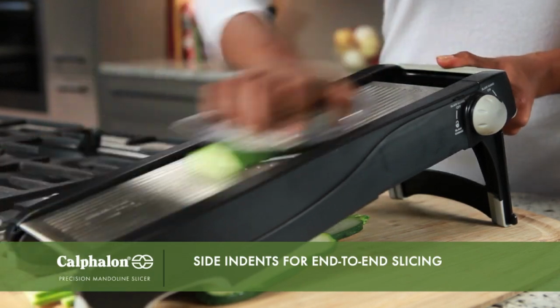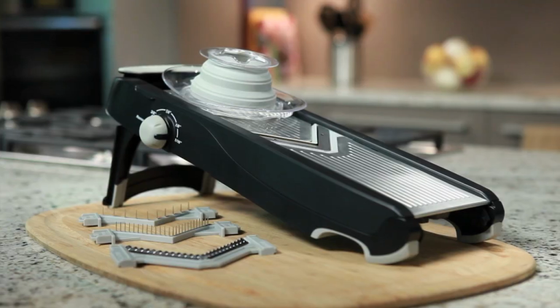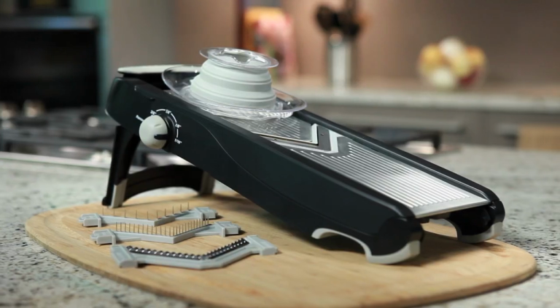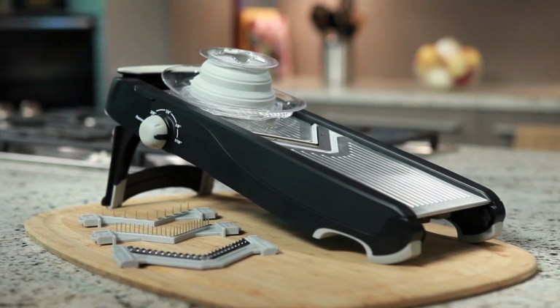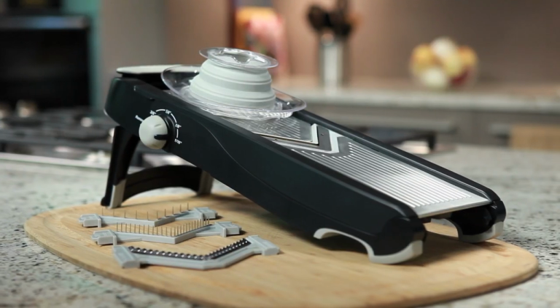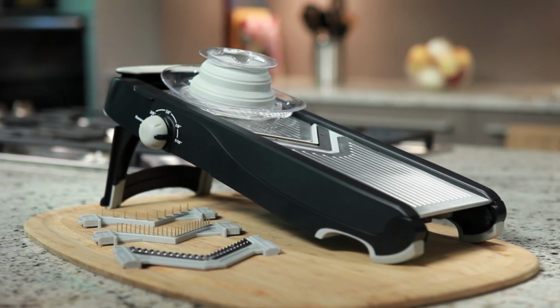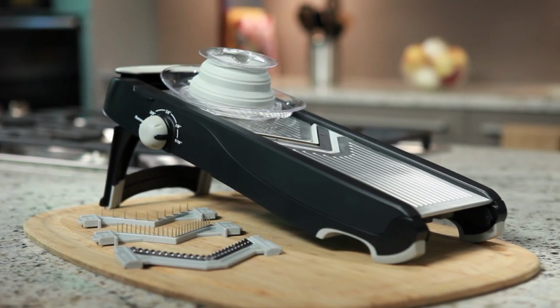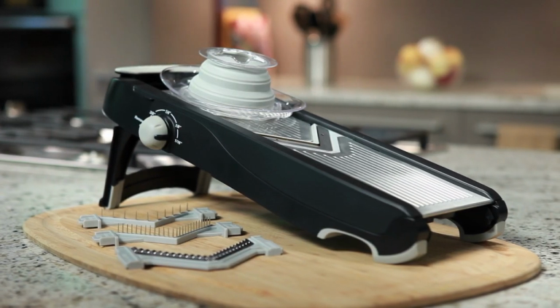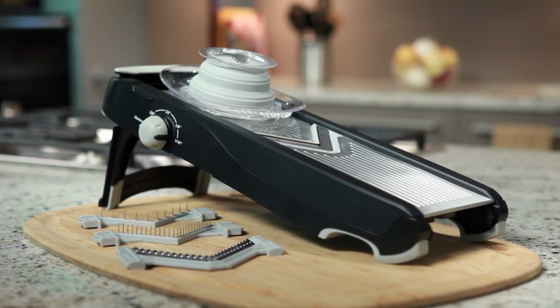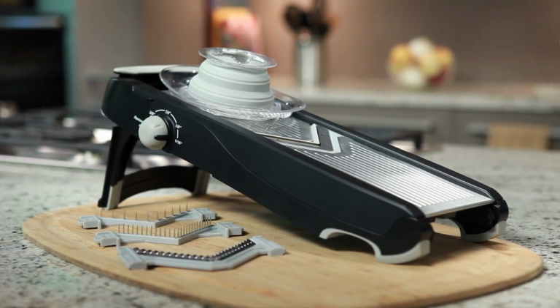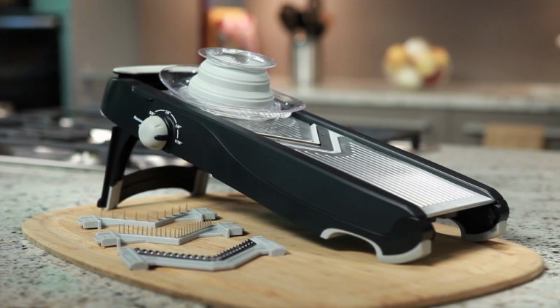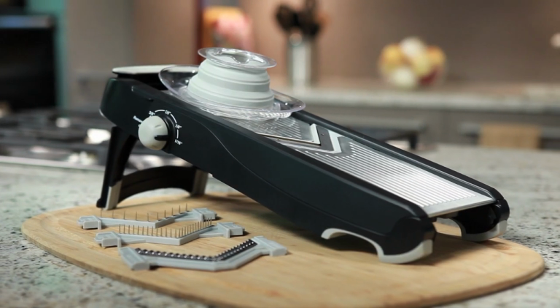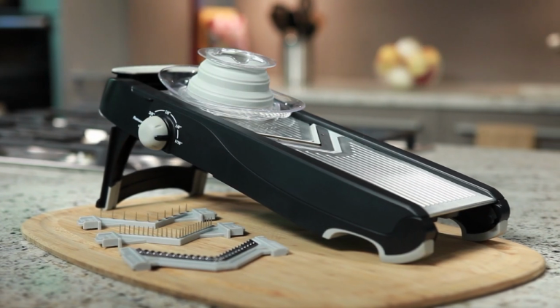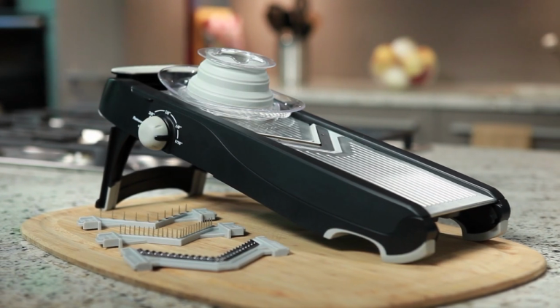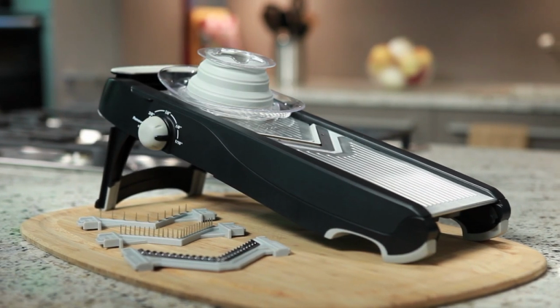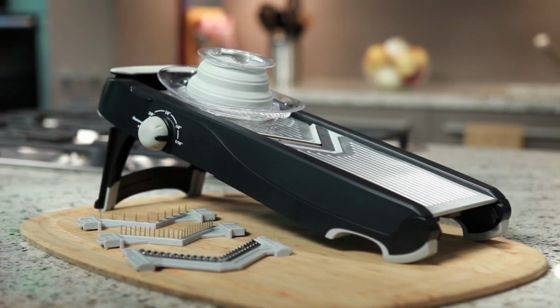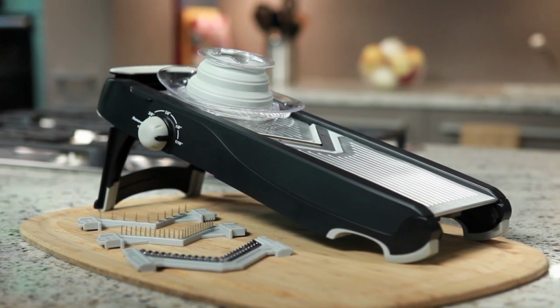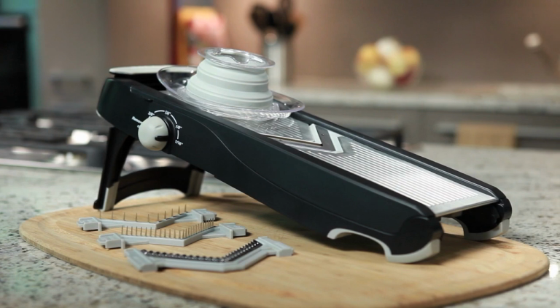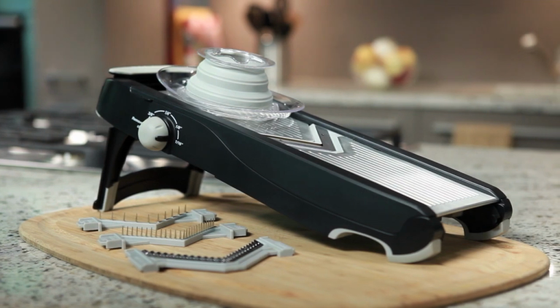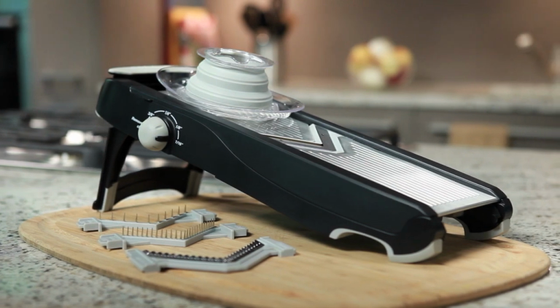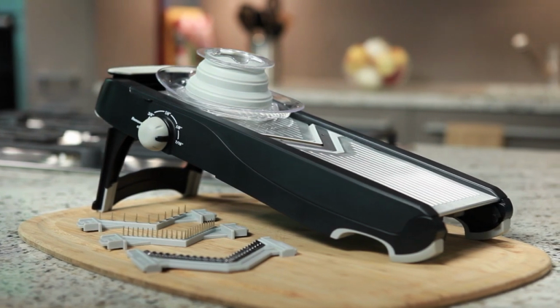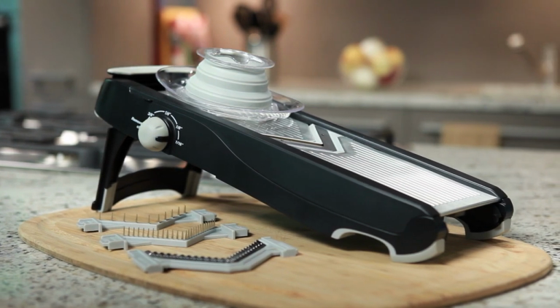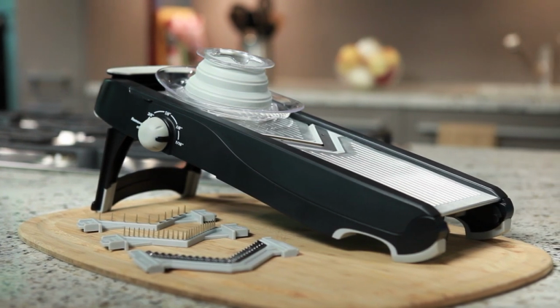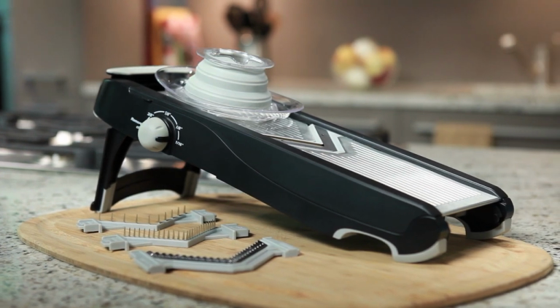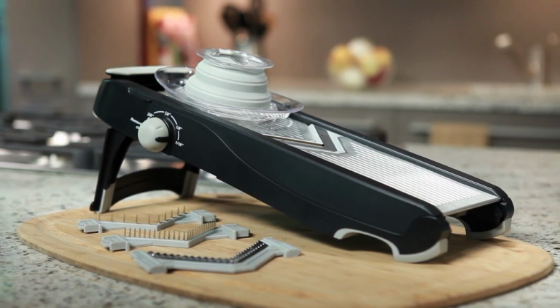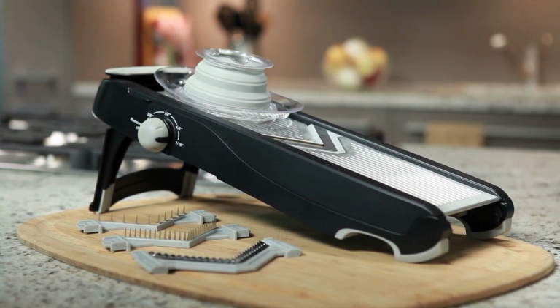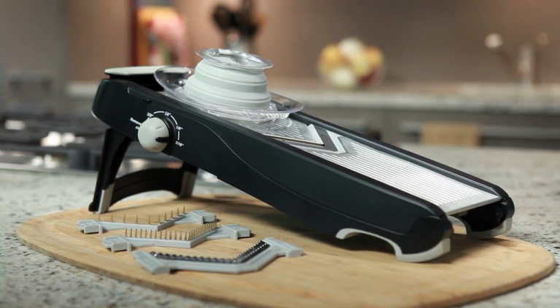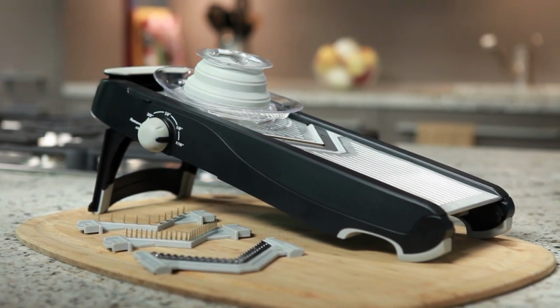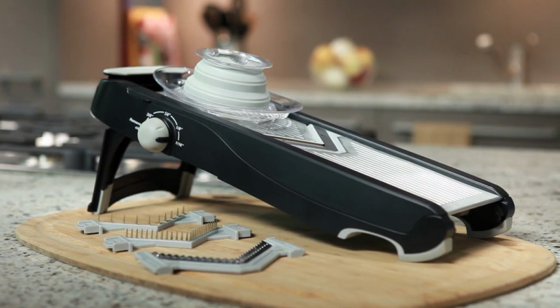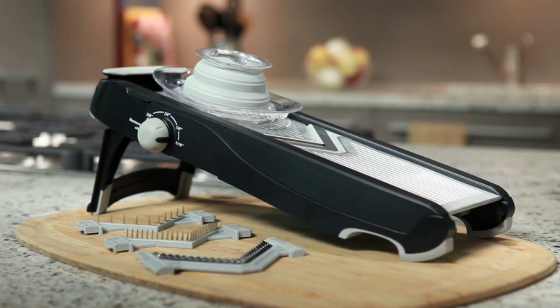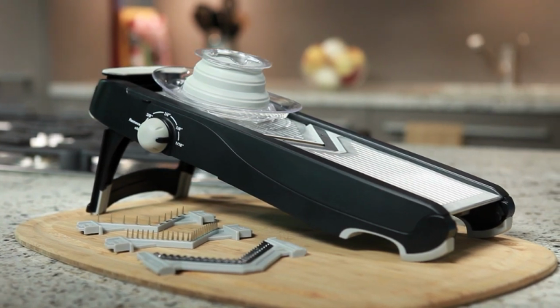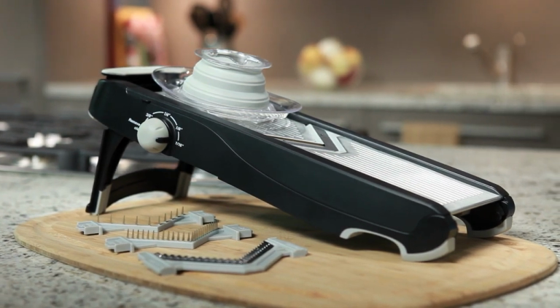The Calphalon Precision Mandolin Slicer is available online and in stores.